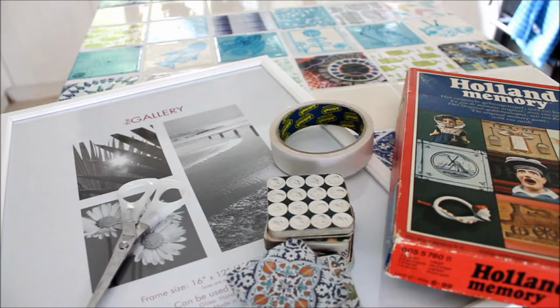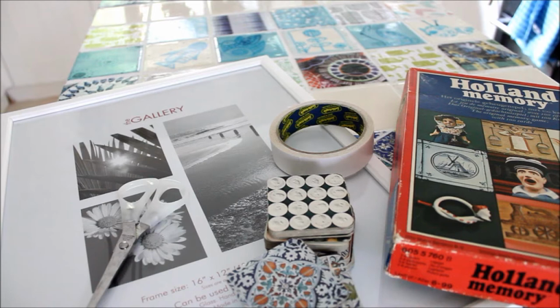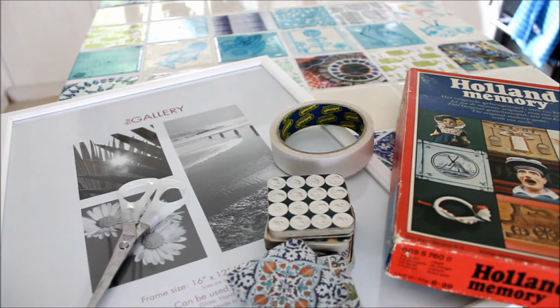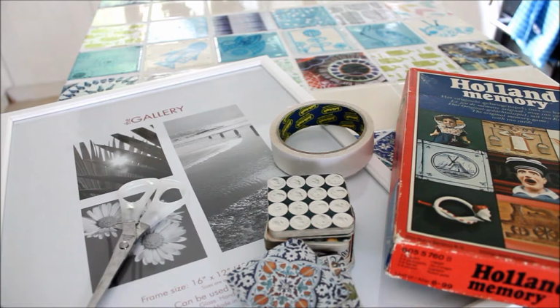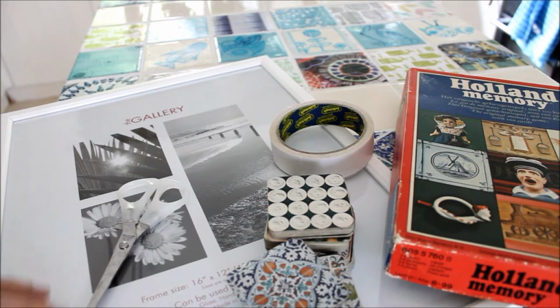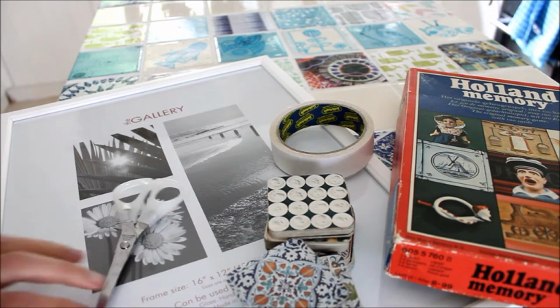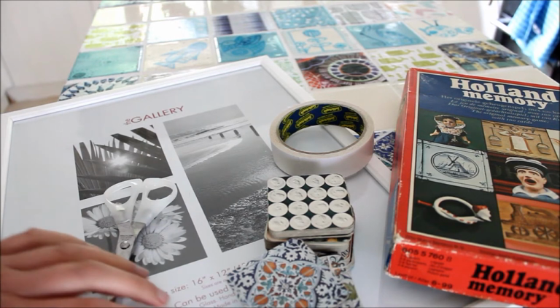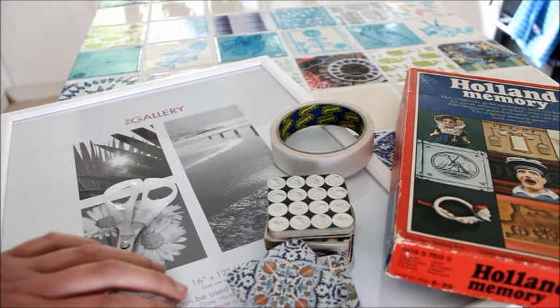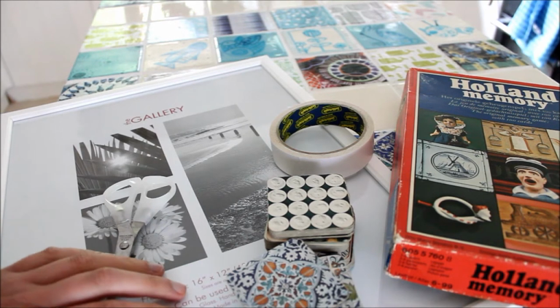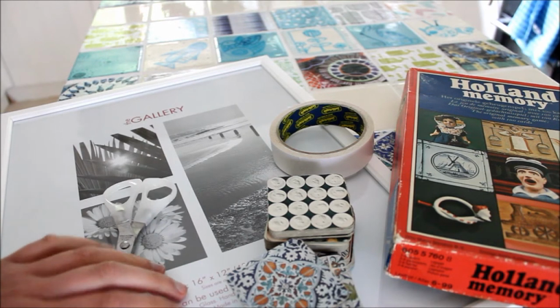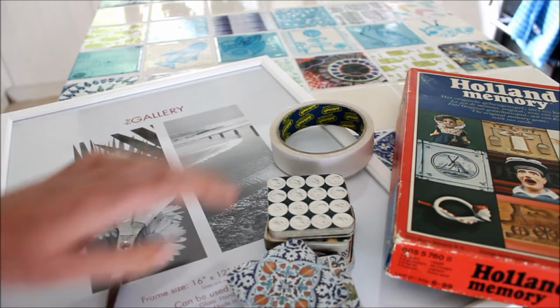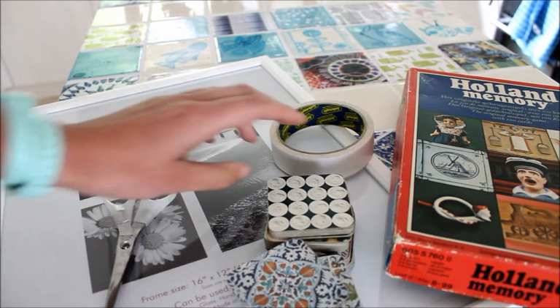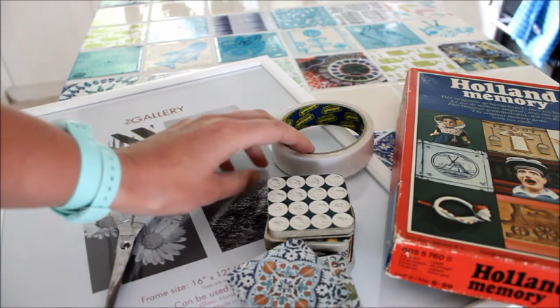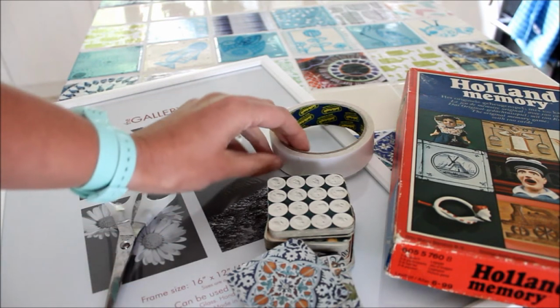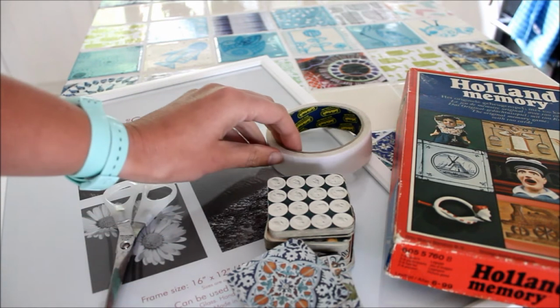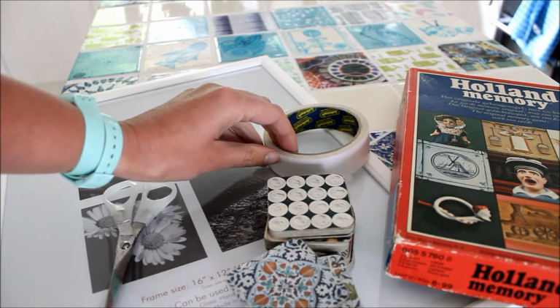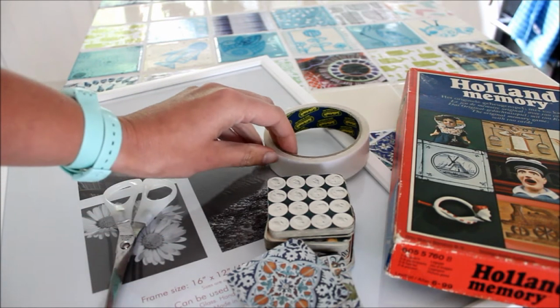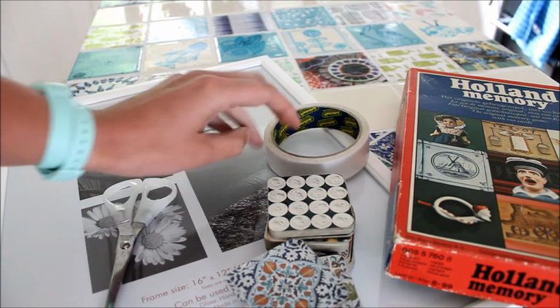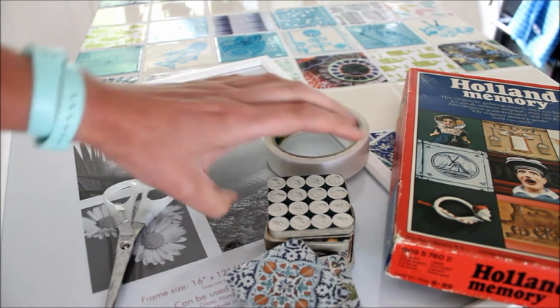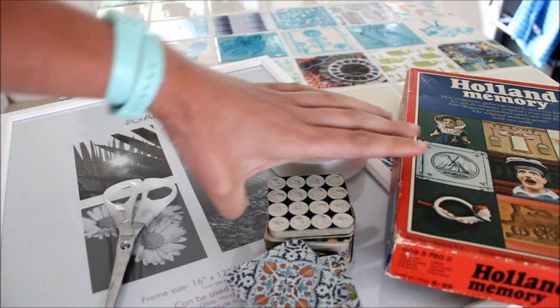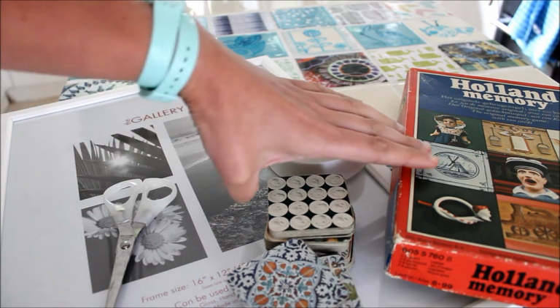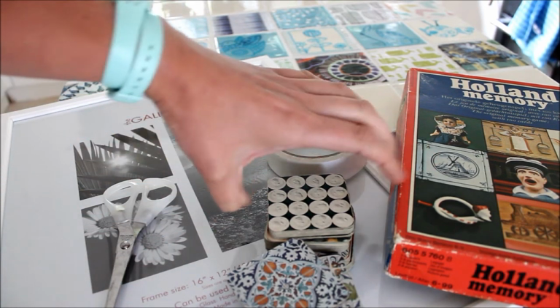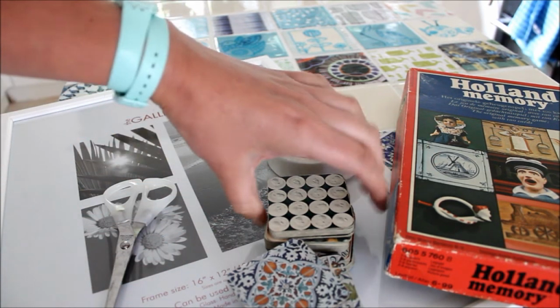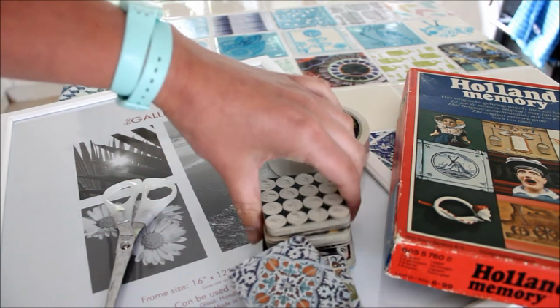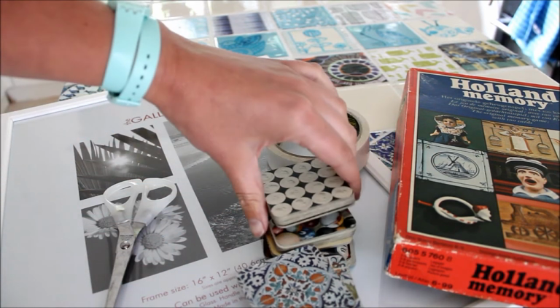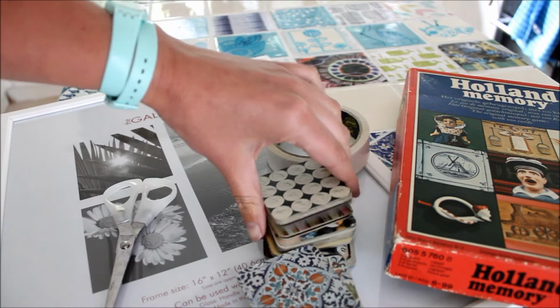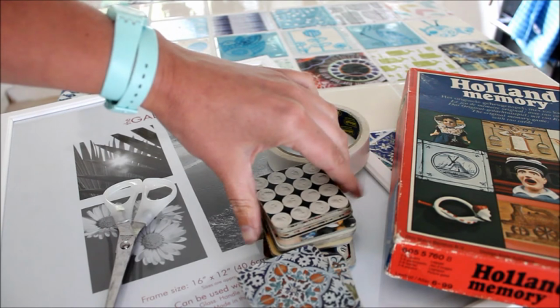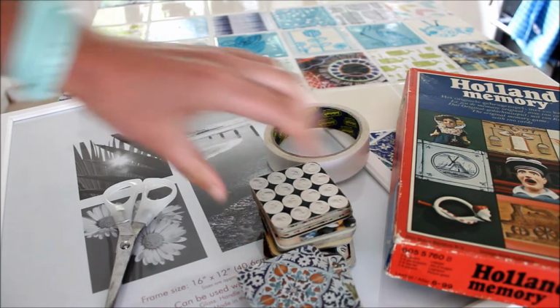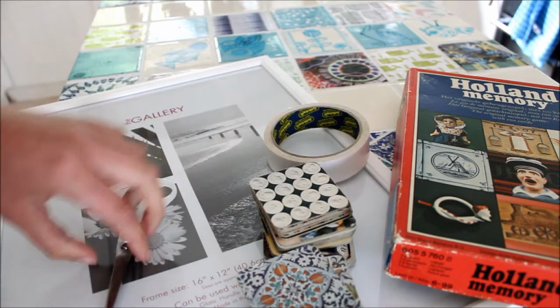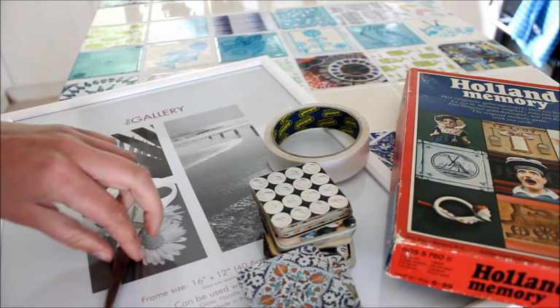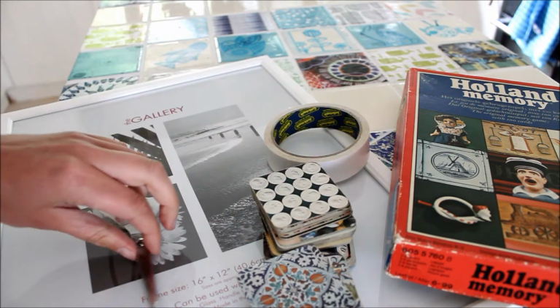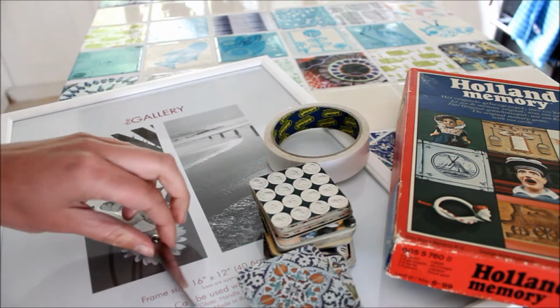What you need is a frame, double-sided tape, your vintage memory card game, and some scissors.